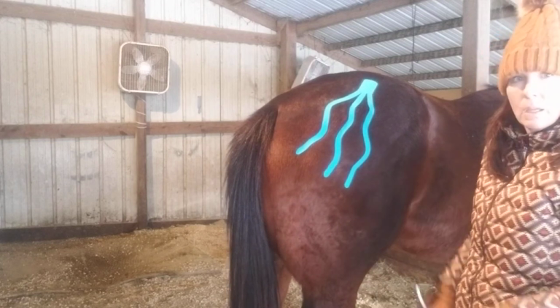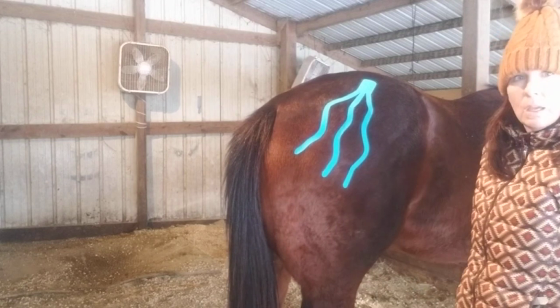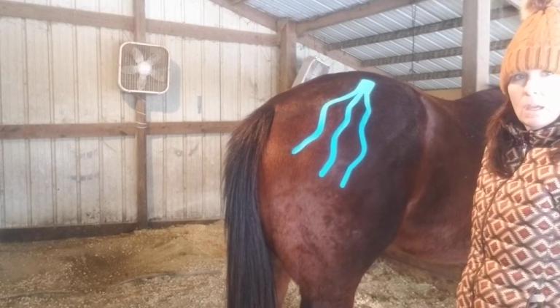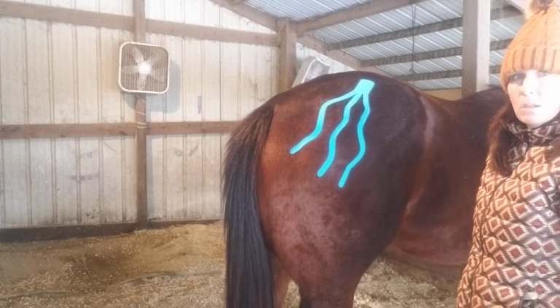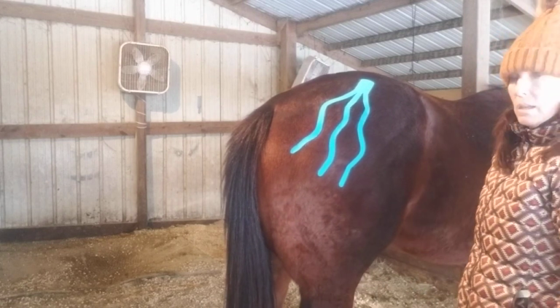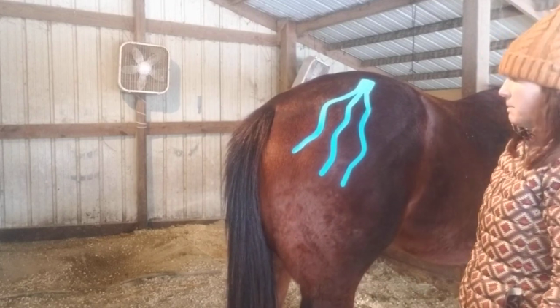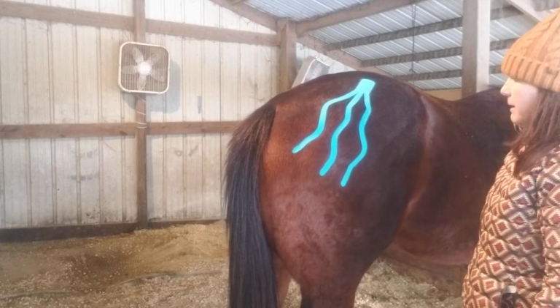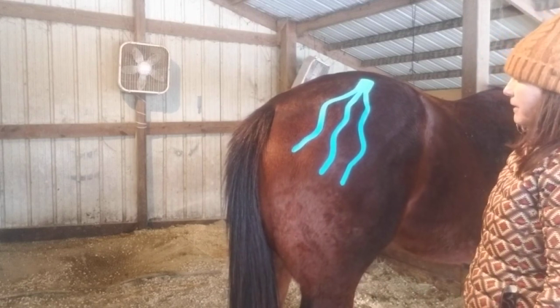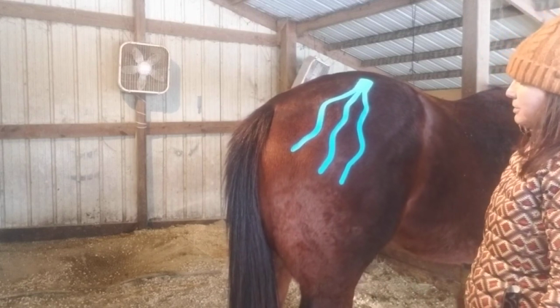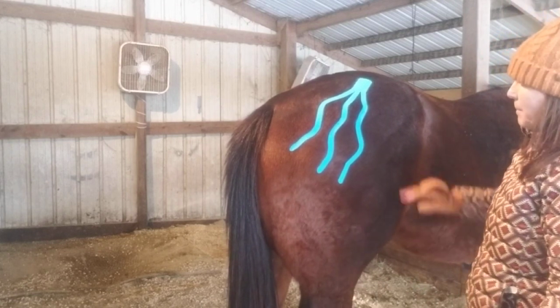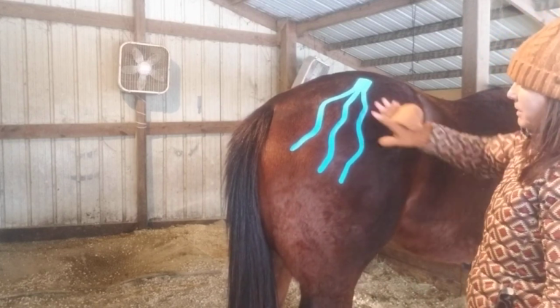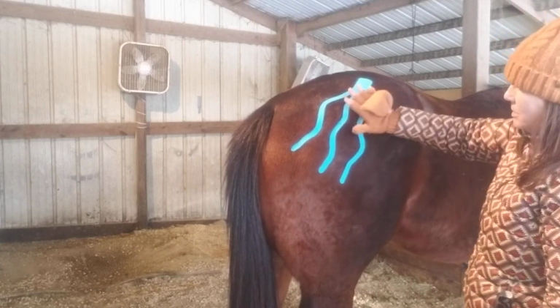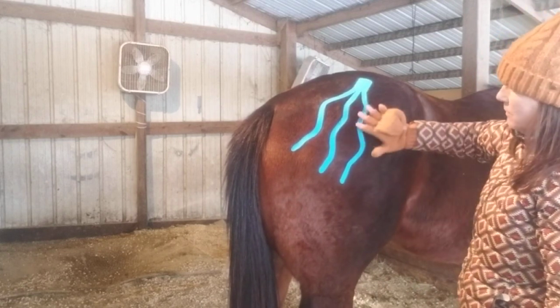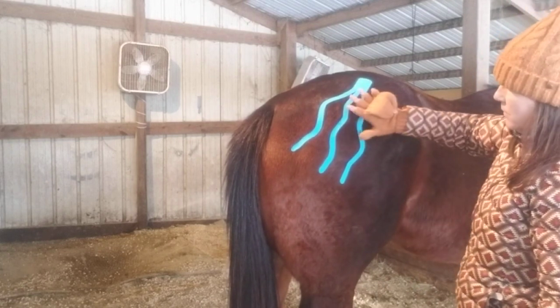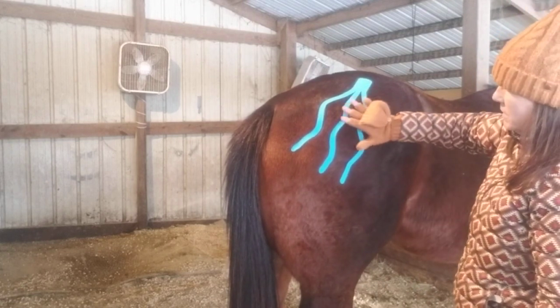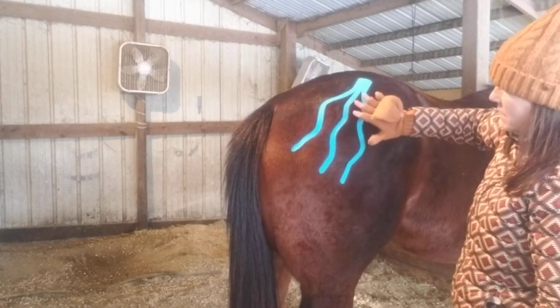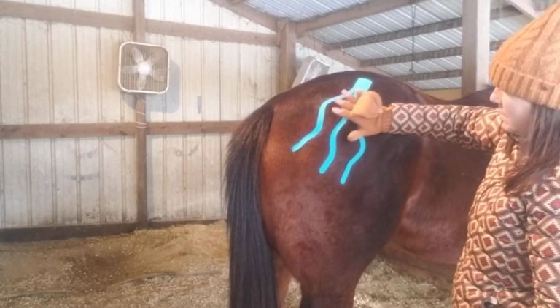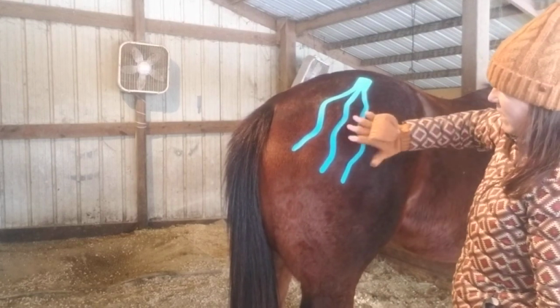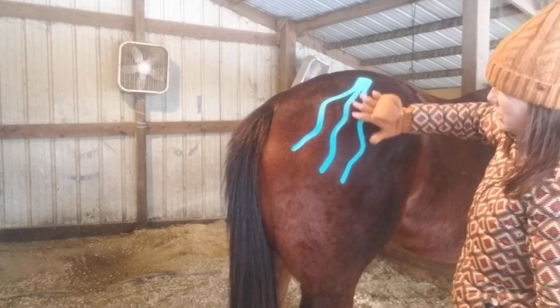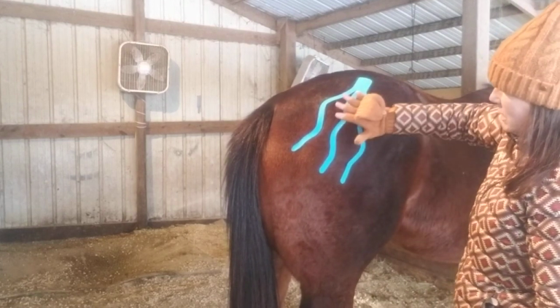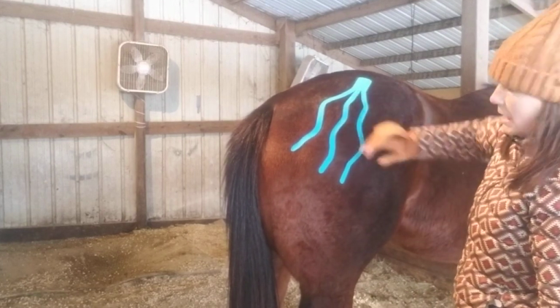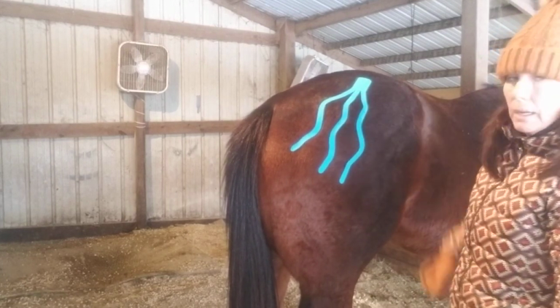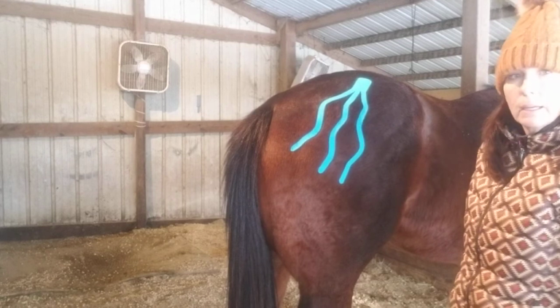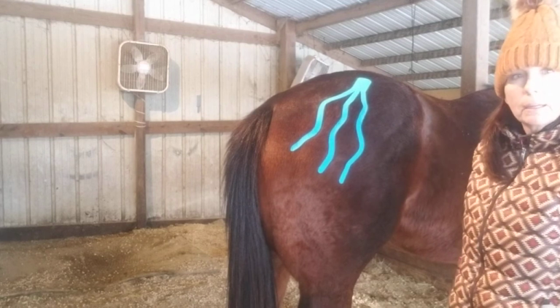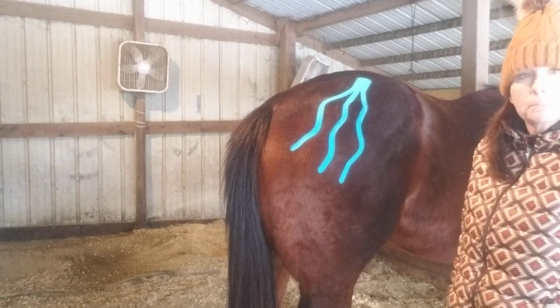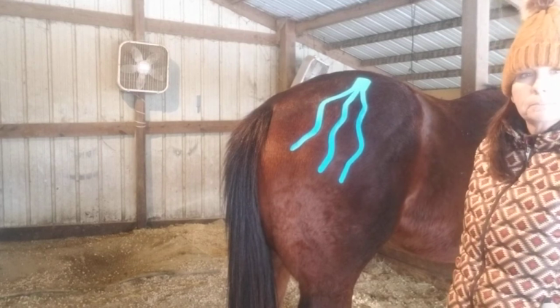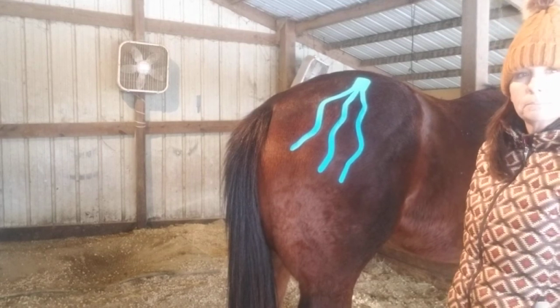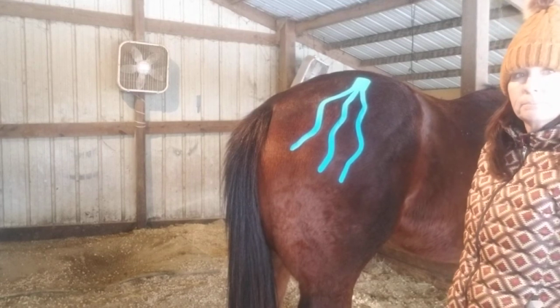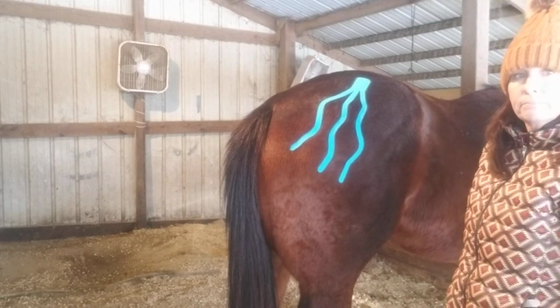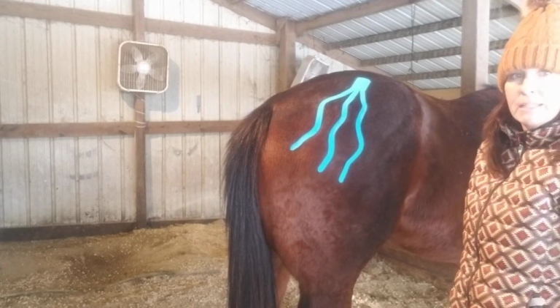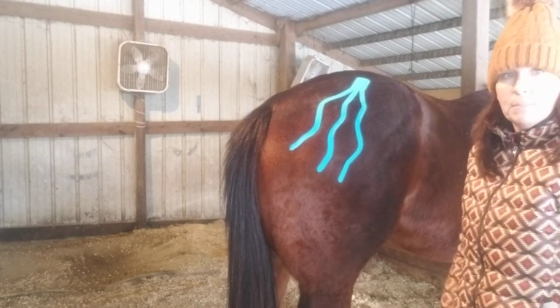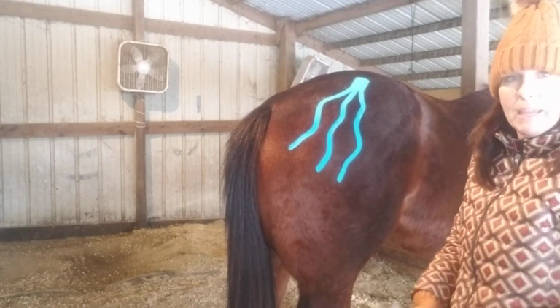So that's my fascia application for the fascia in this area here. That's it, thanks.